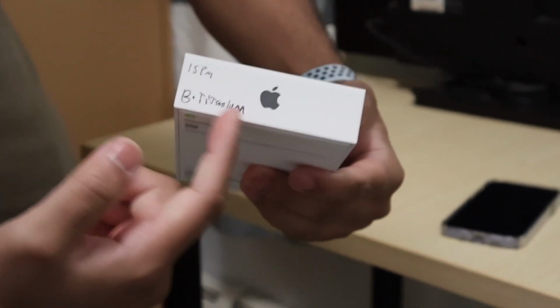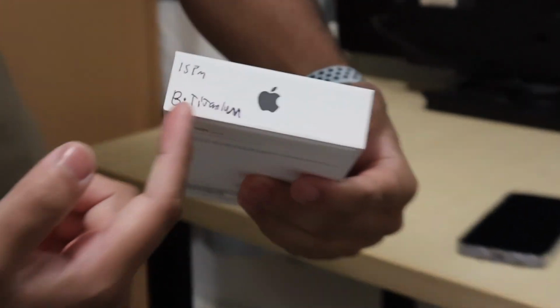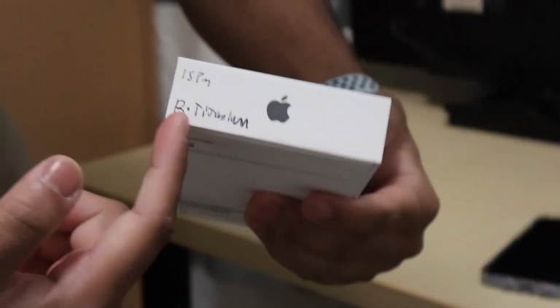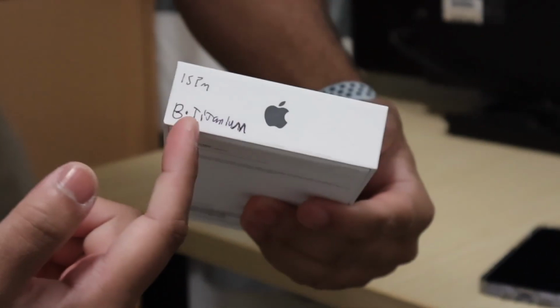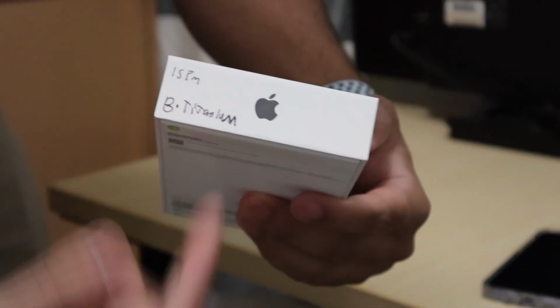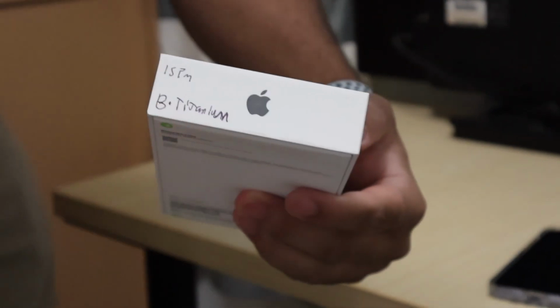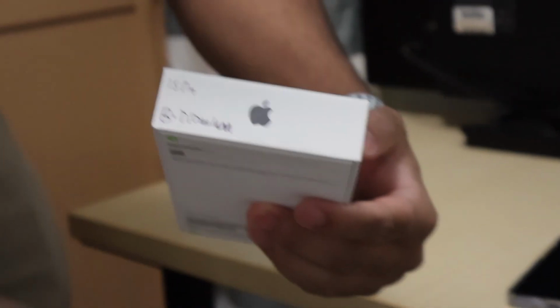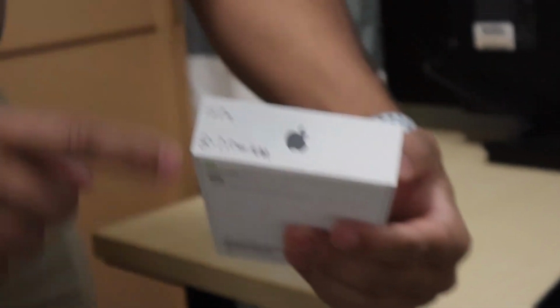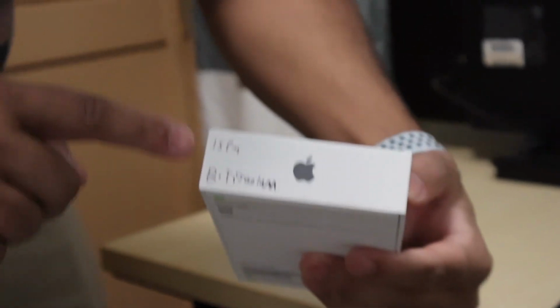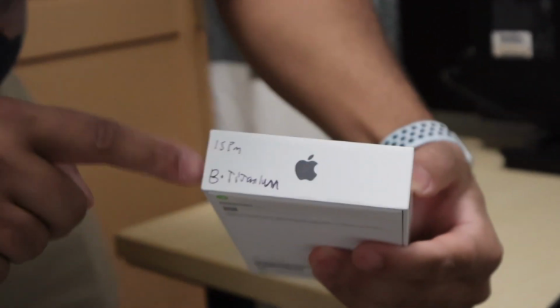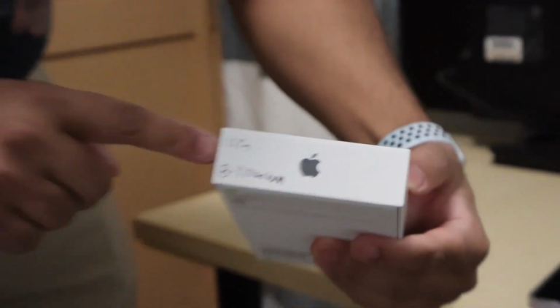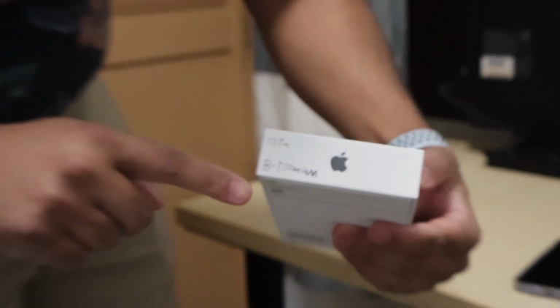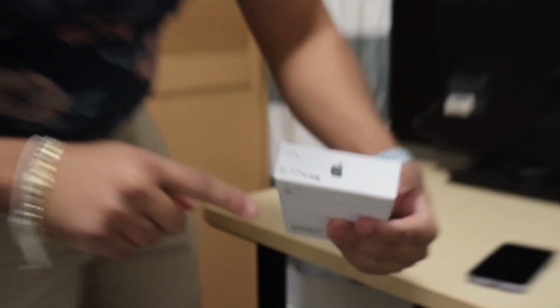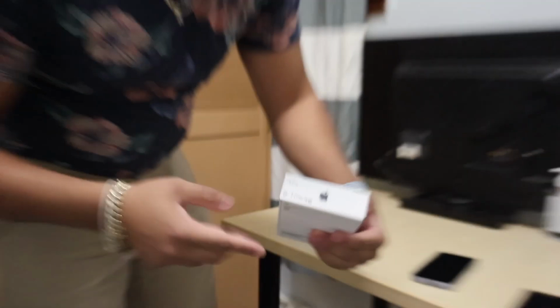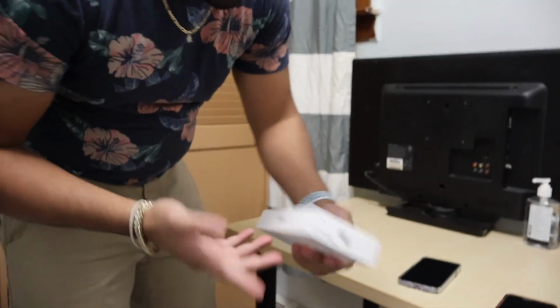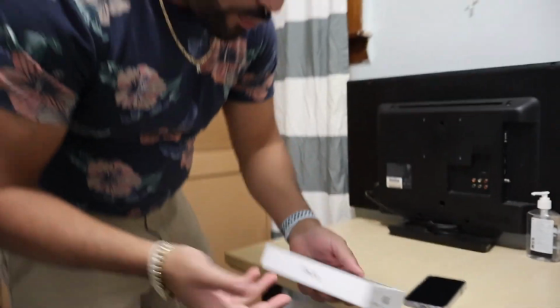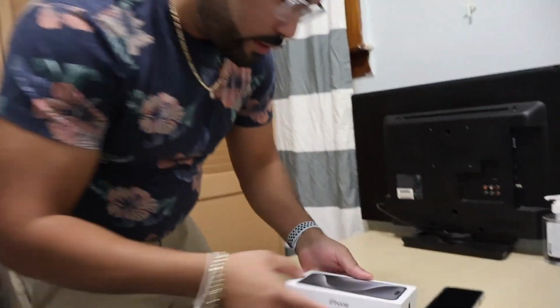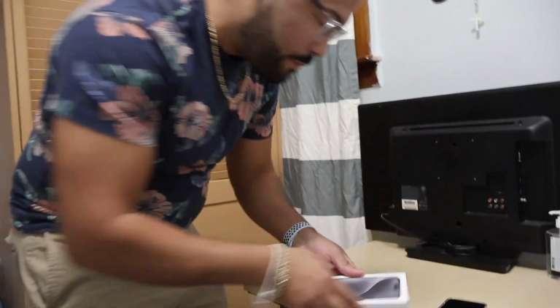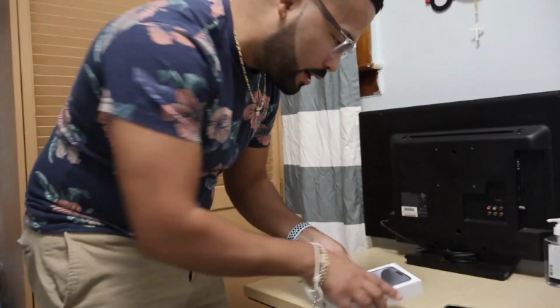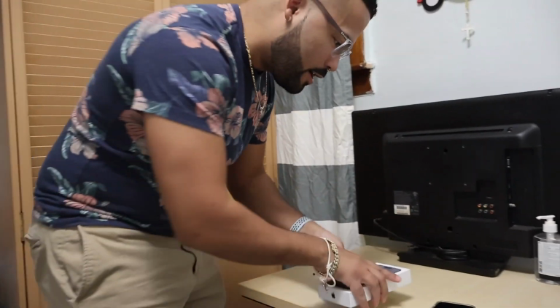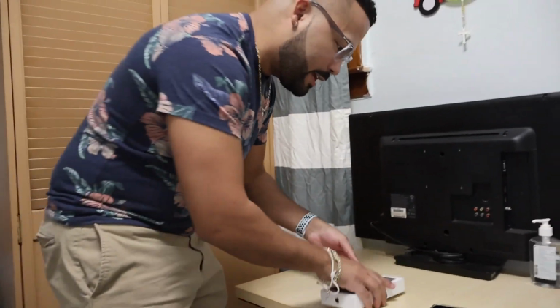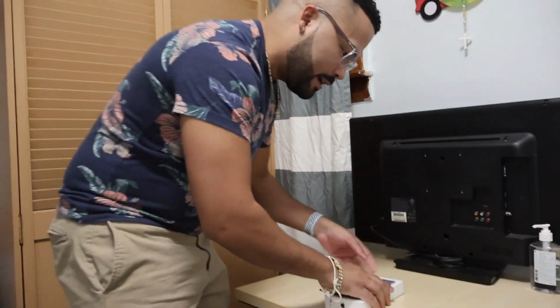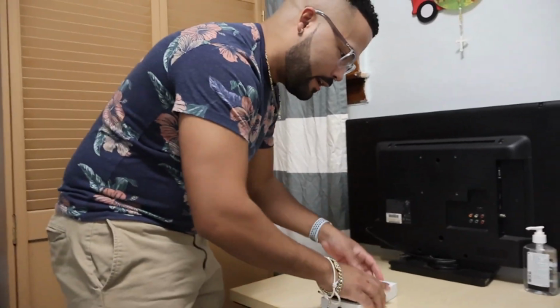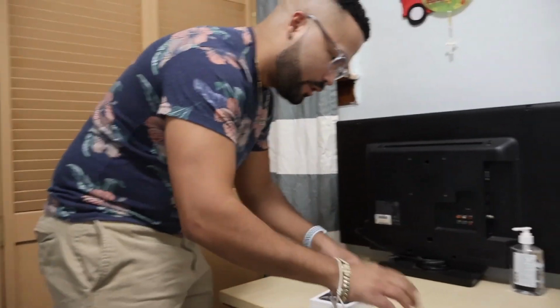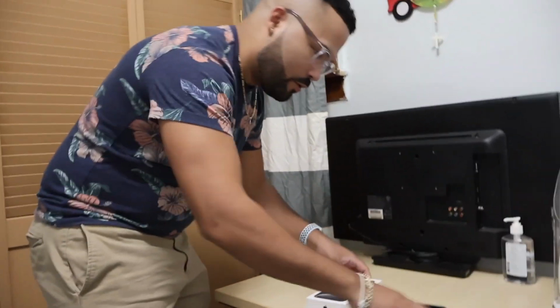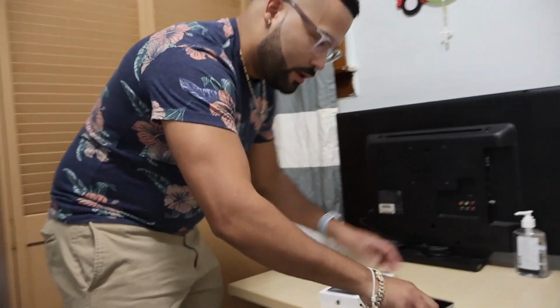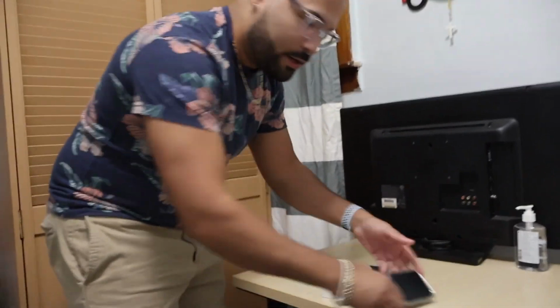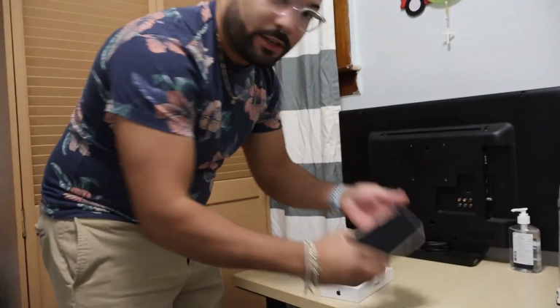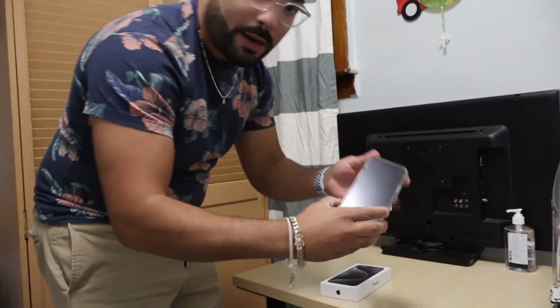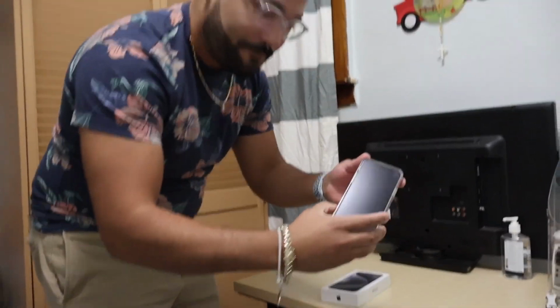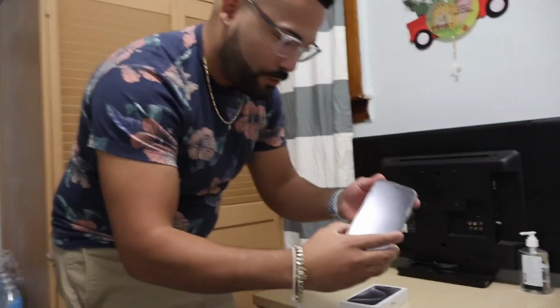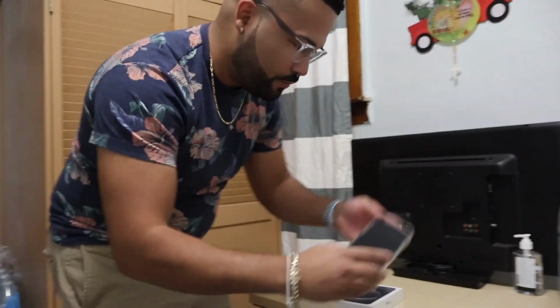They wrote something on it. I don't know. Here's my phone.